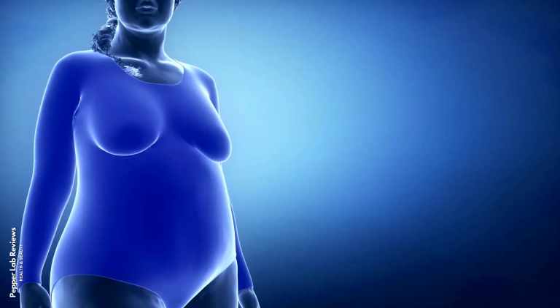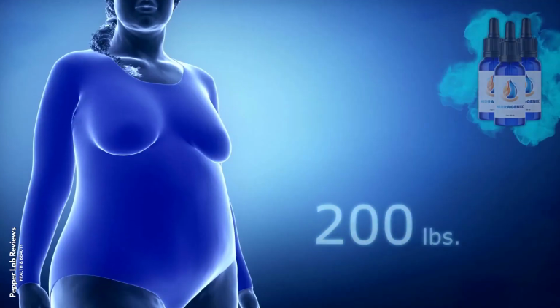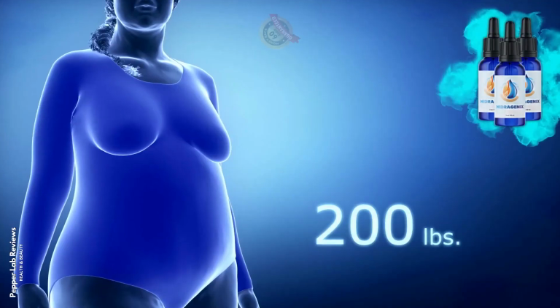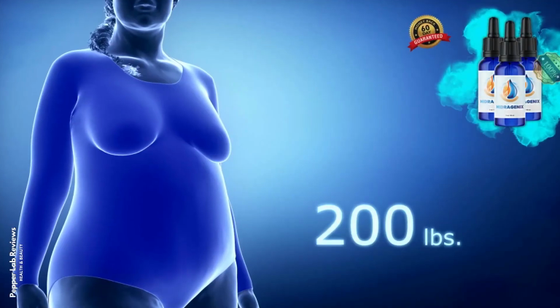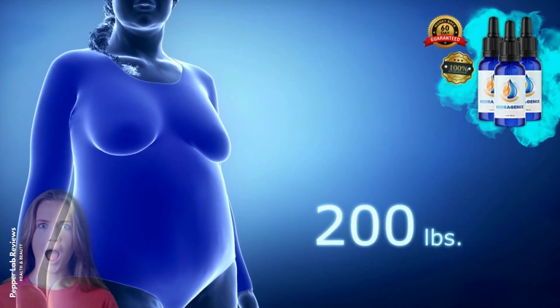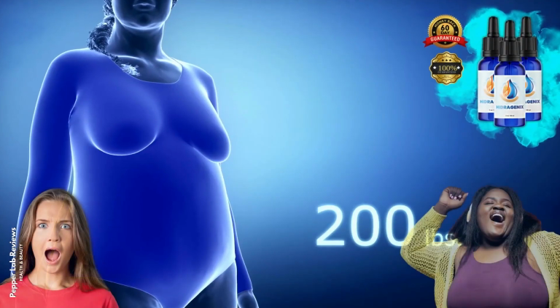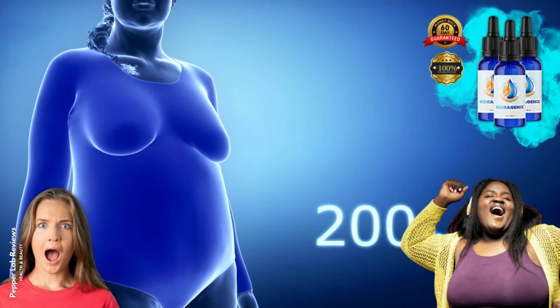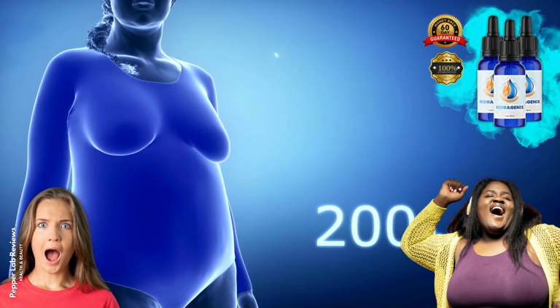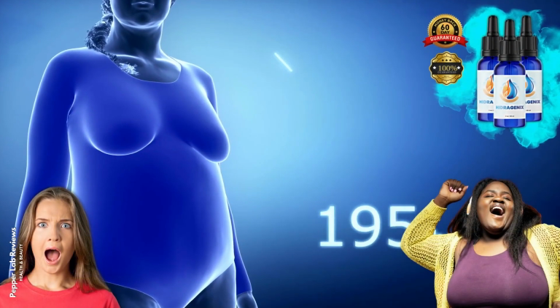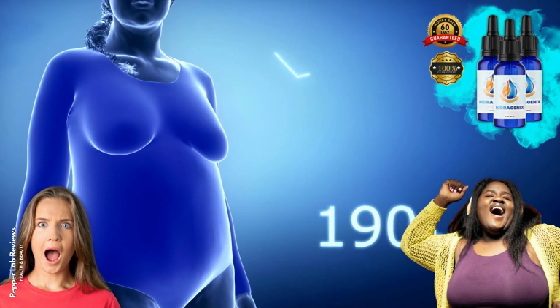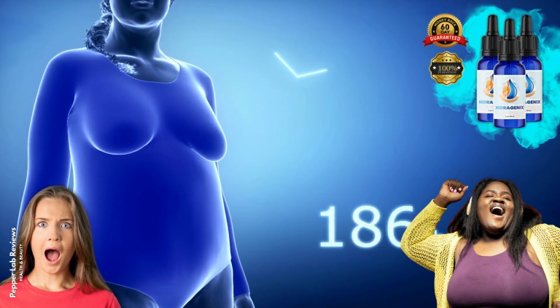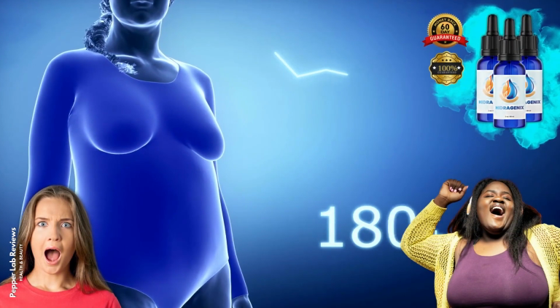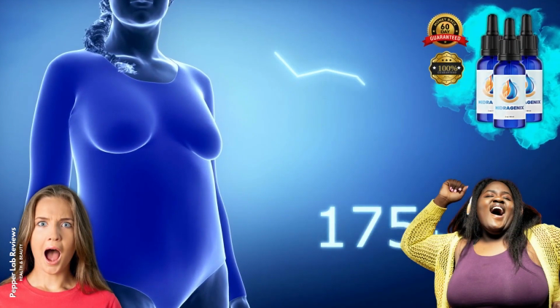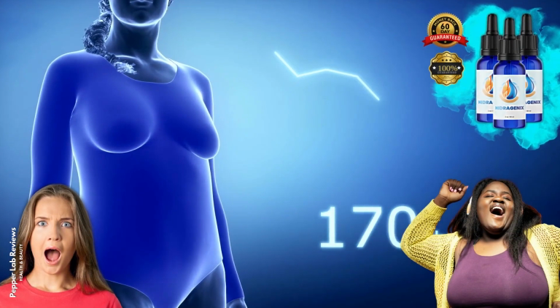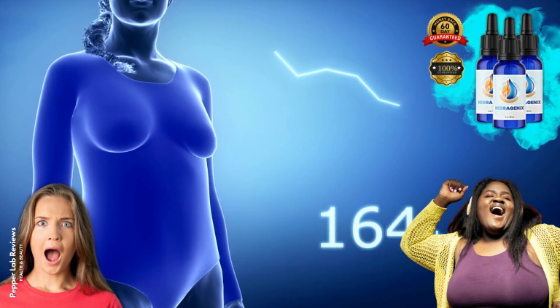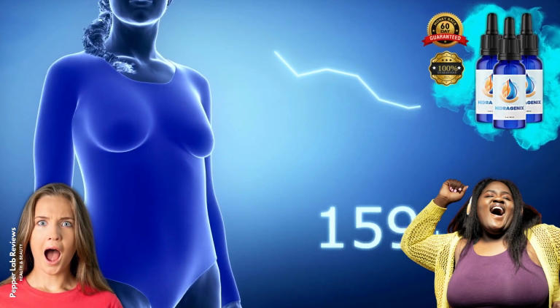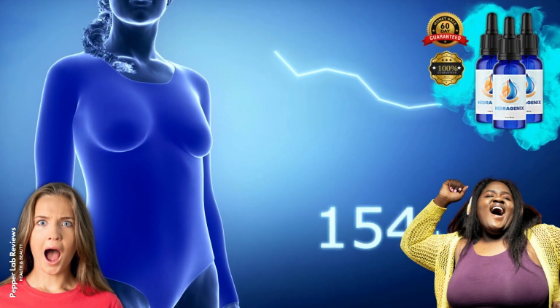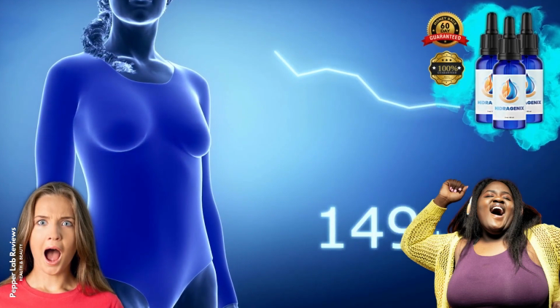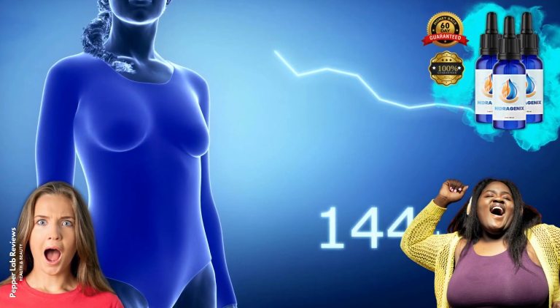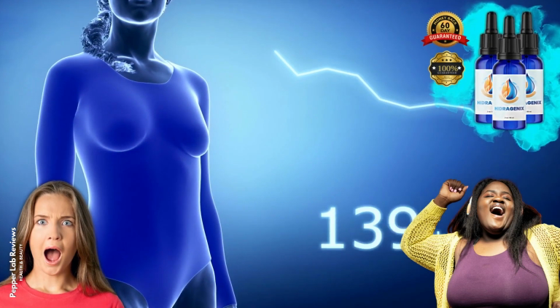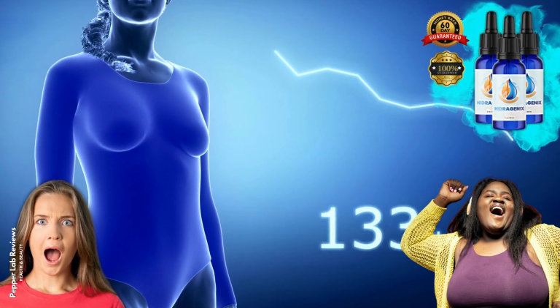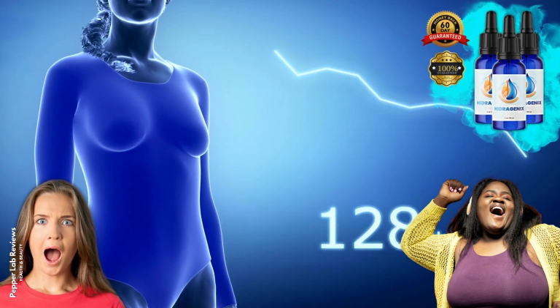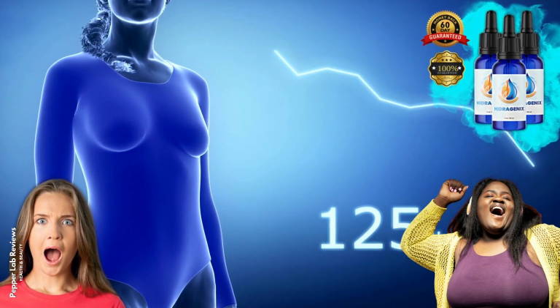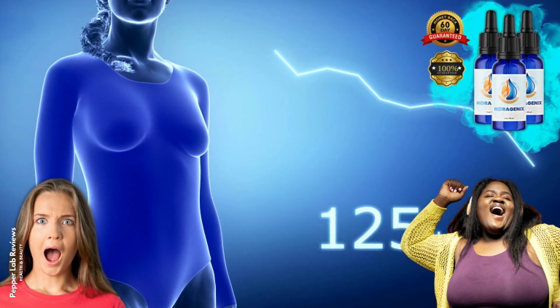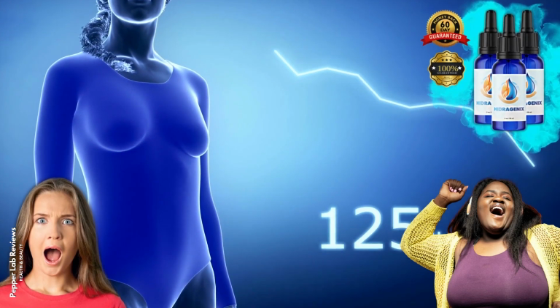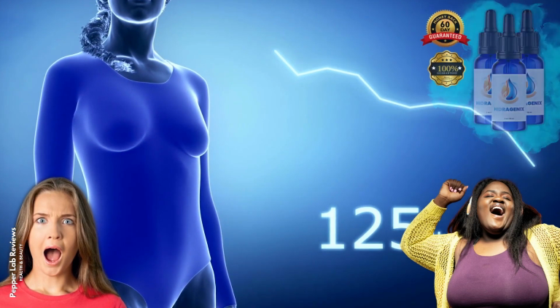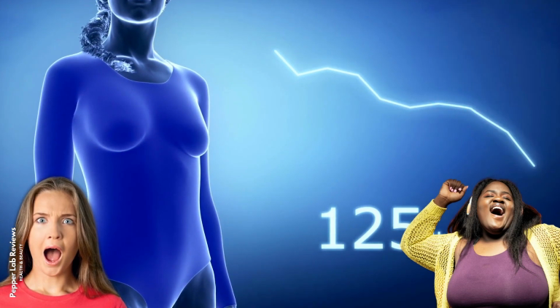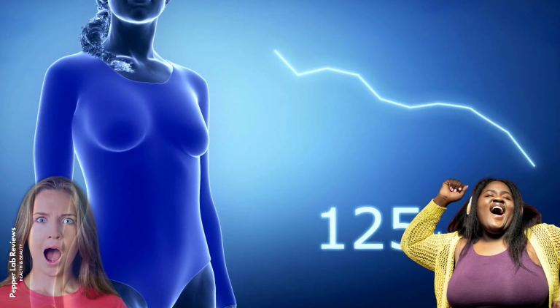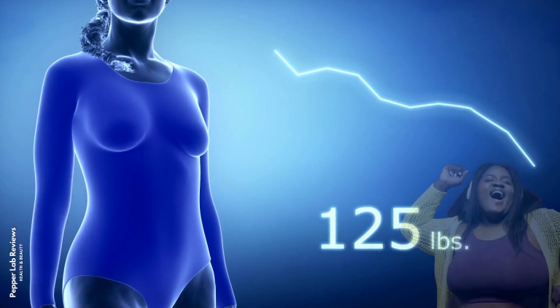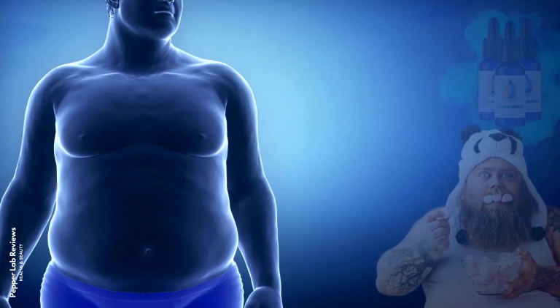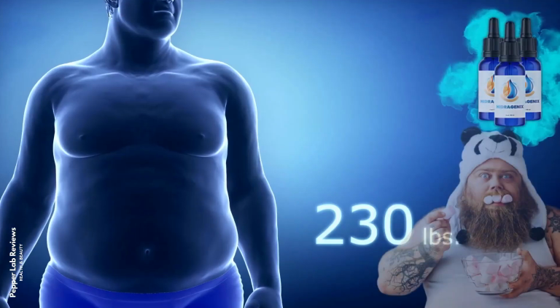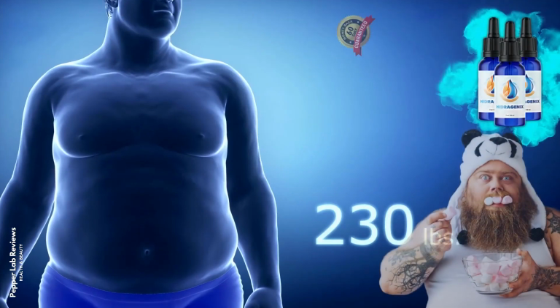Hello everyone, nice to meet you, my name is Anna. If you are looking for a serious Hydrogenics review, you have come to the right place.